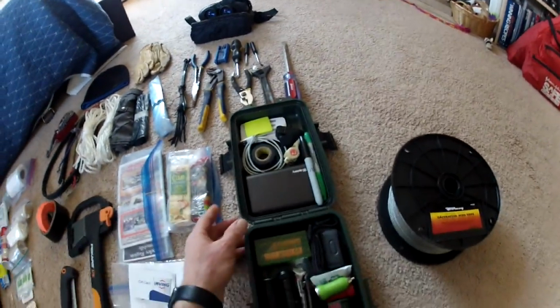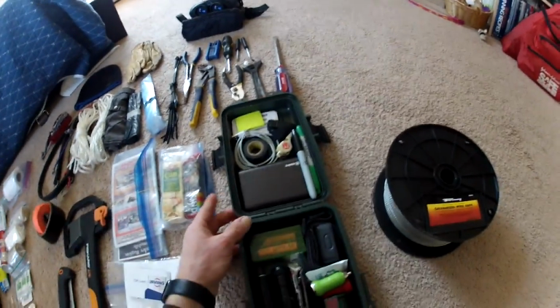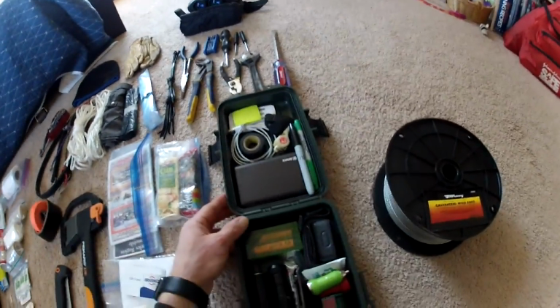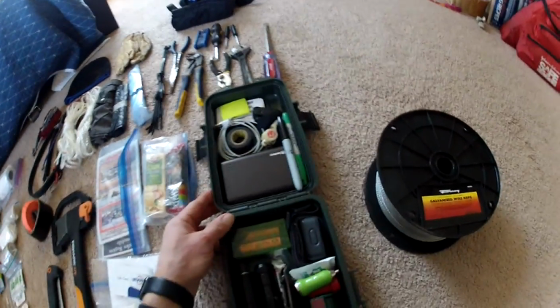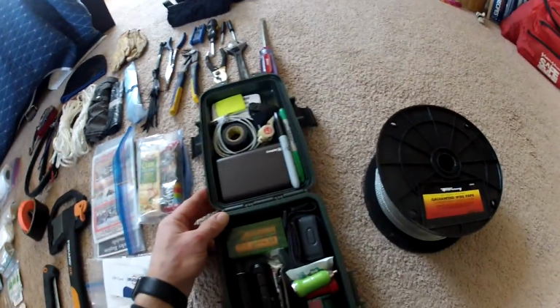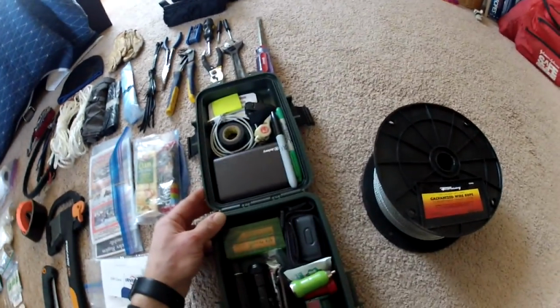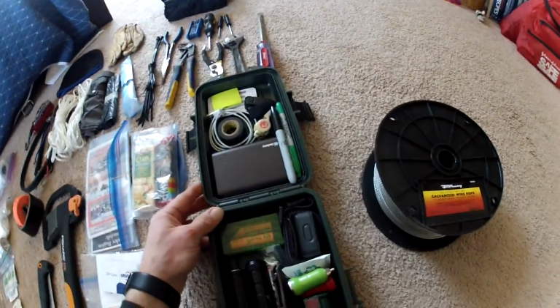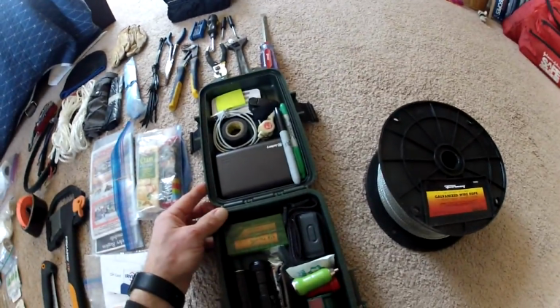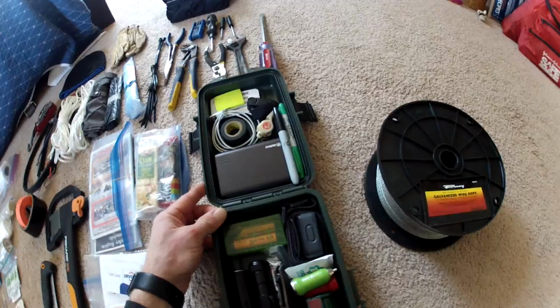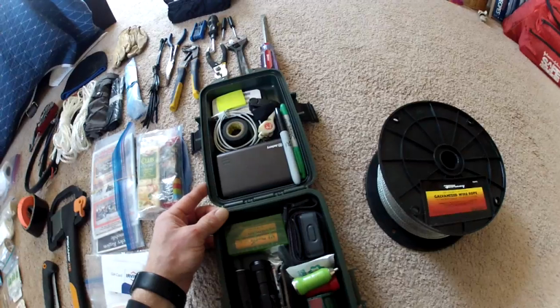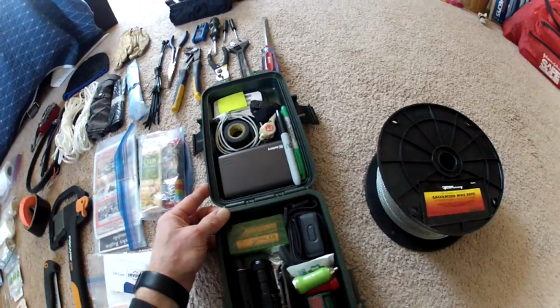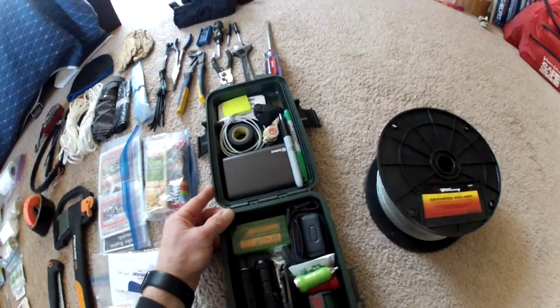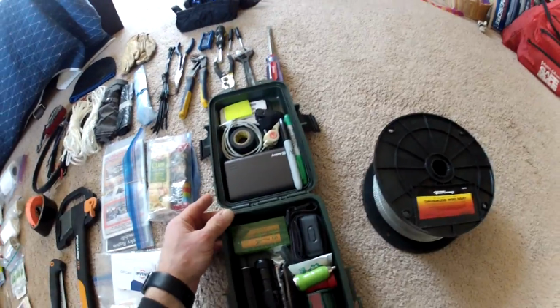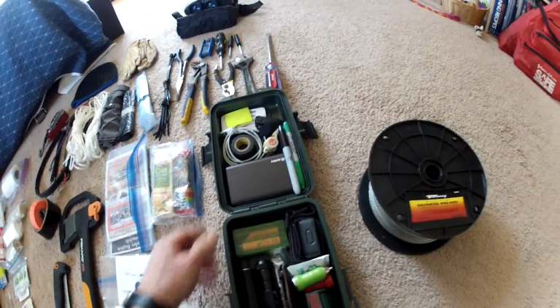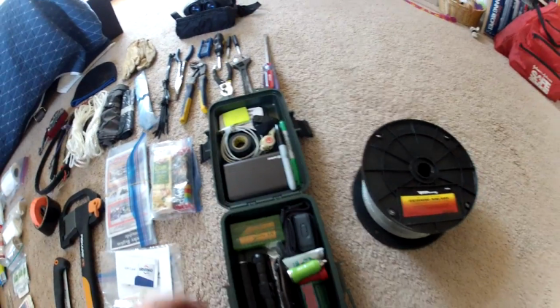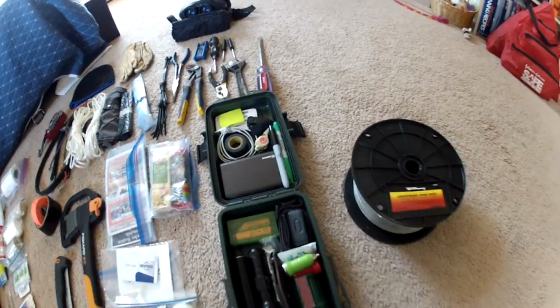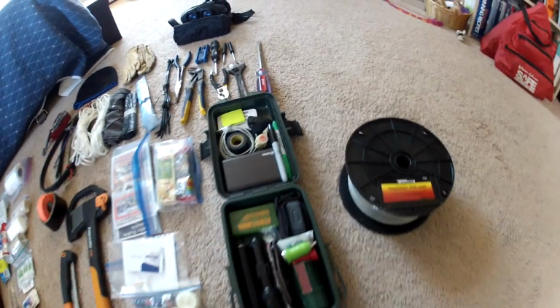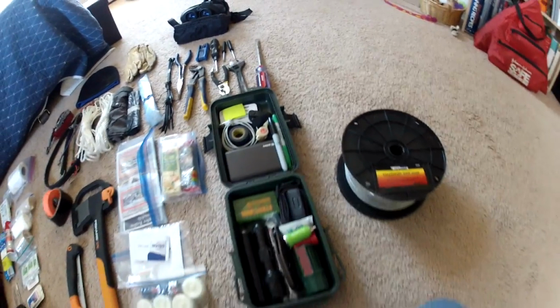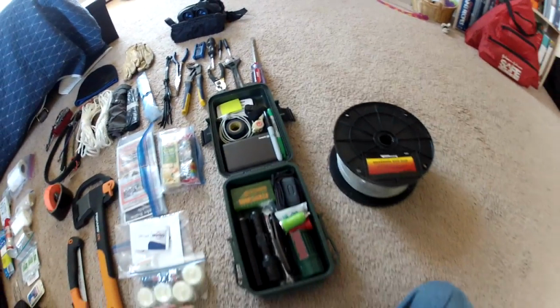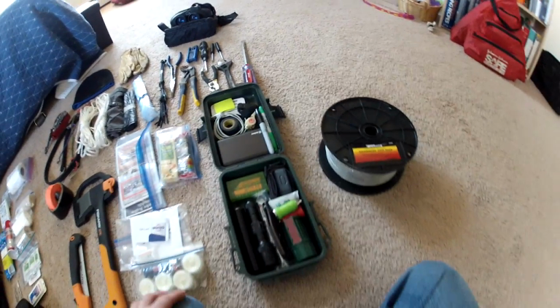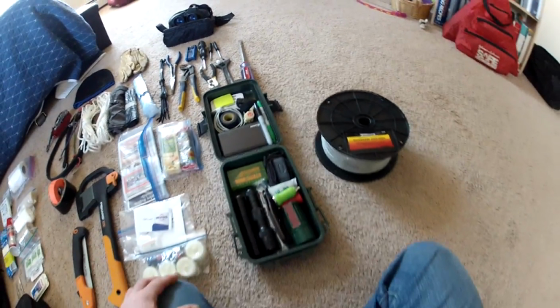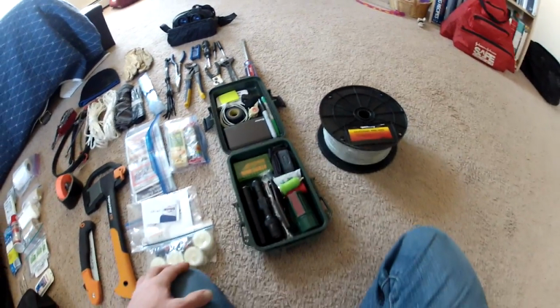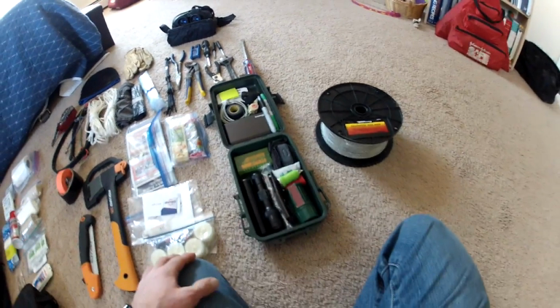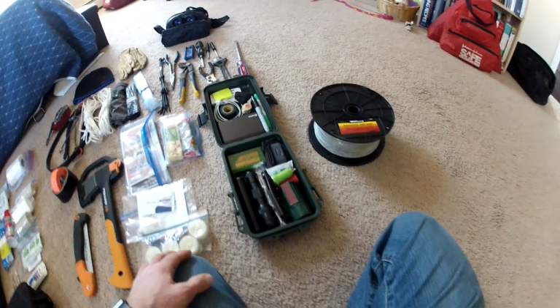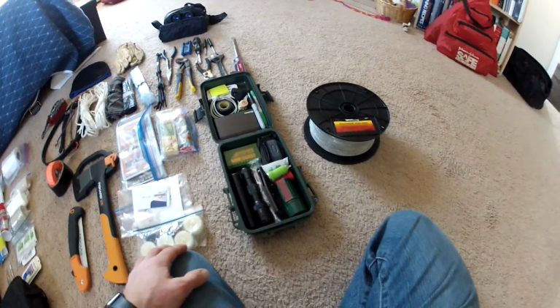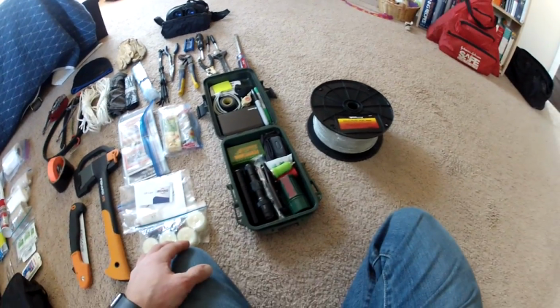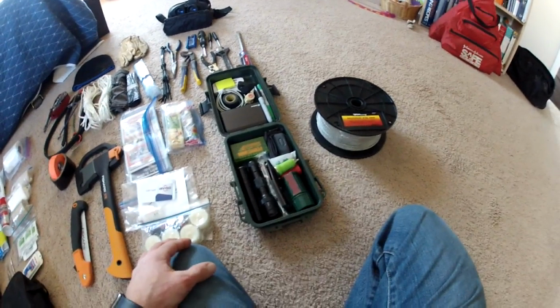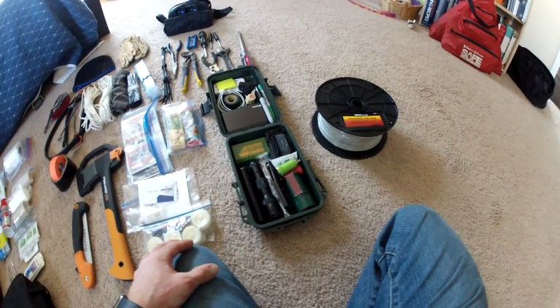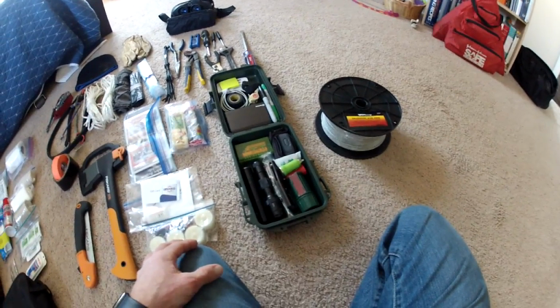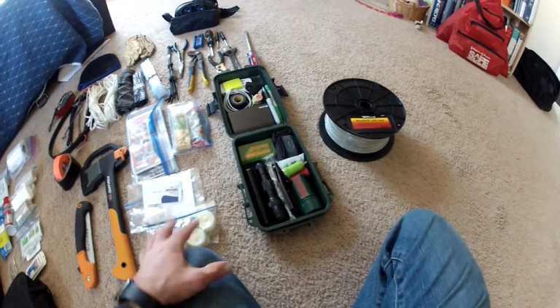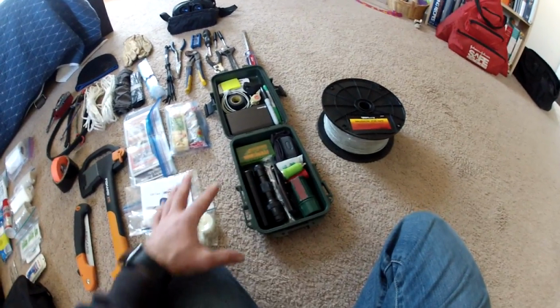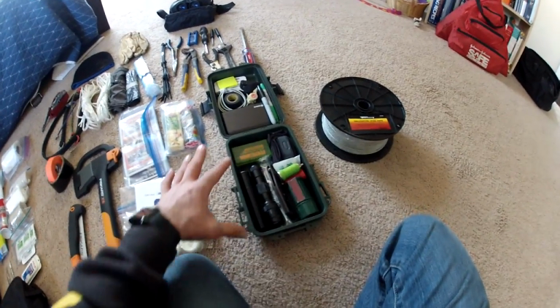The allen keys are essential, some screwdrivers, a nice big long pry tool that comes in handy a lot — it's a new addition this year. This is a waterproof lock box that'll go under the seat for all the electronics.